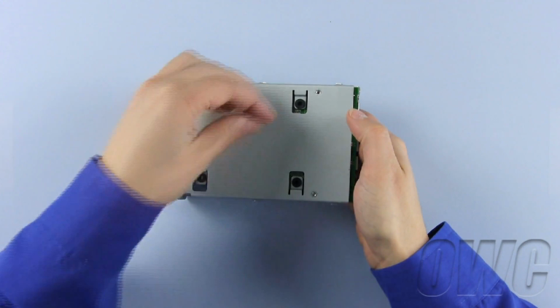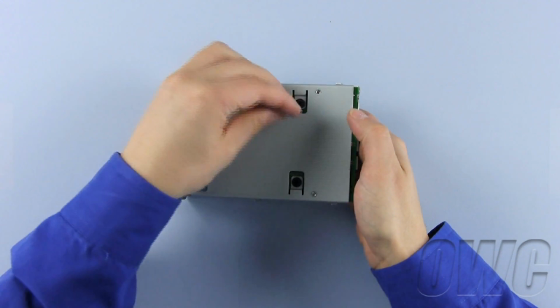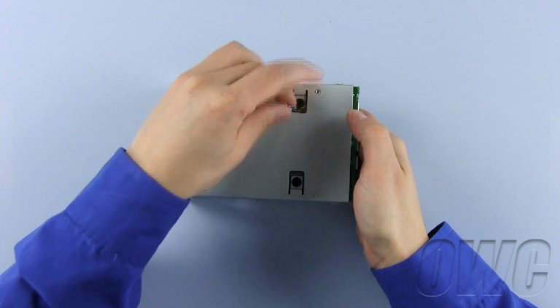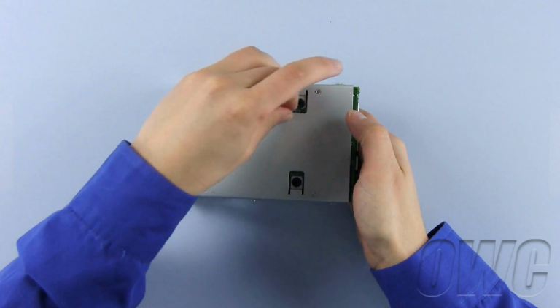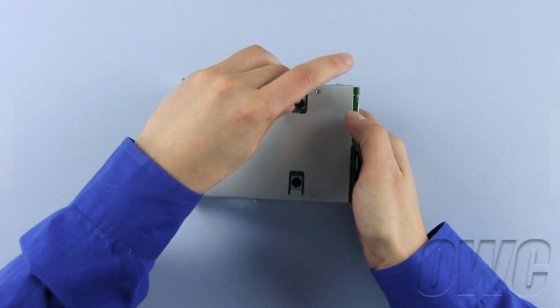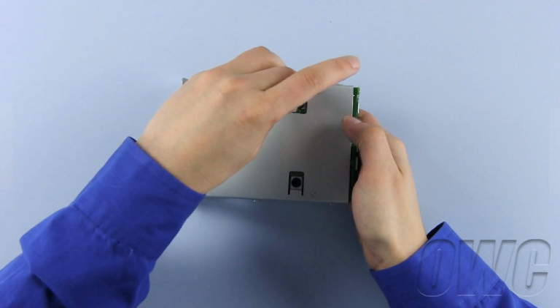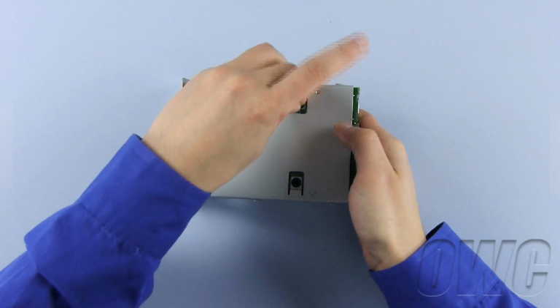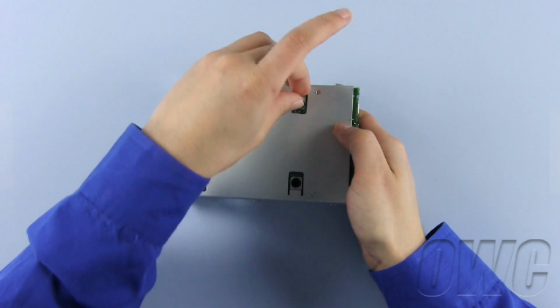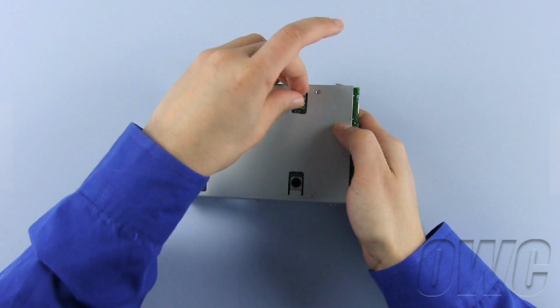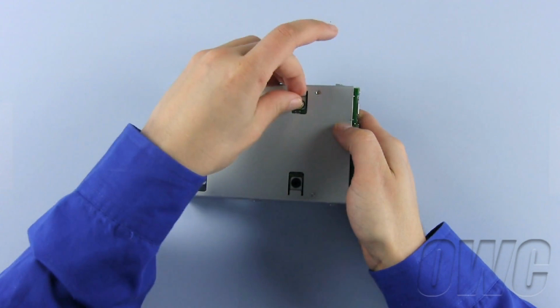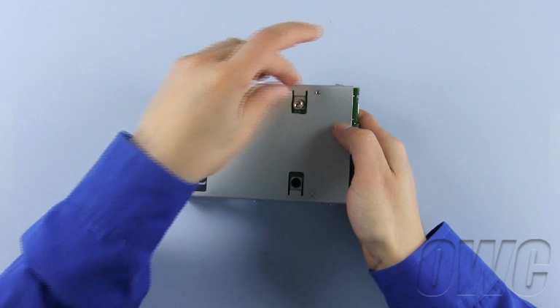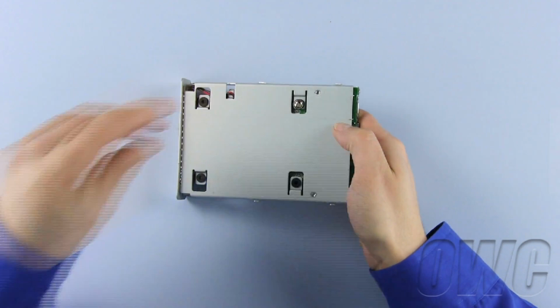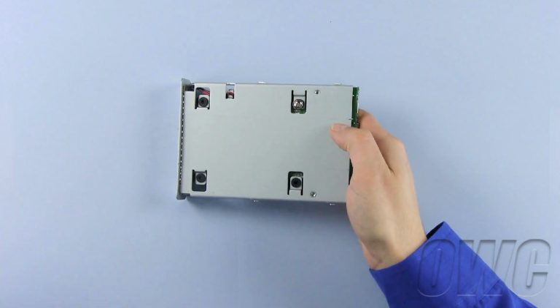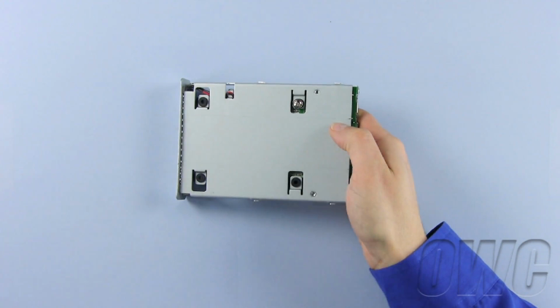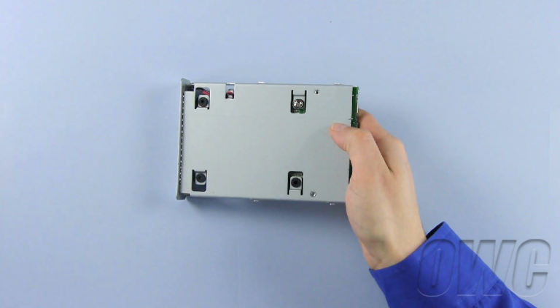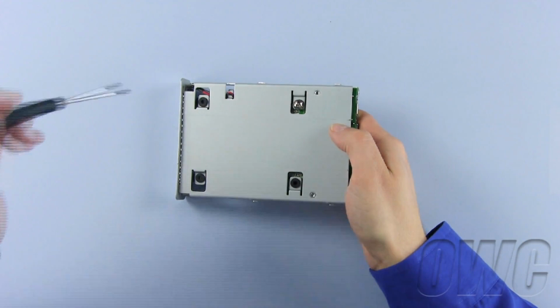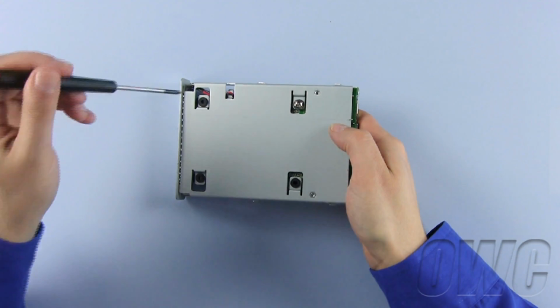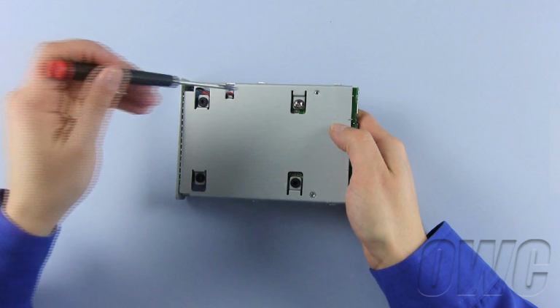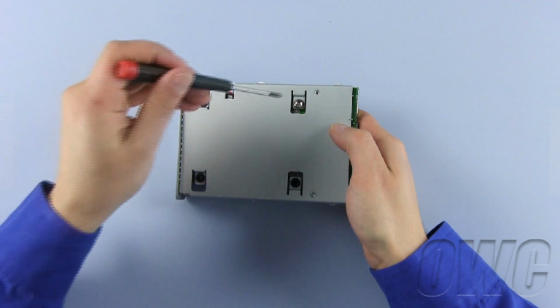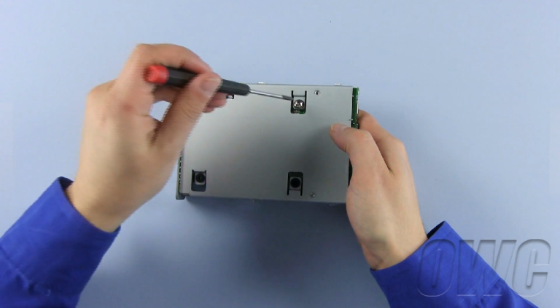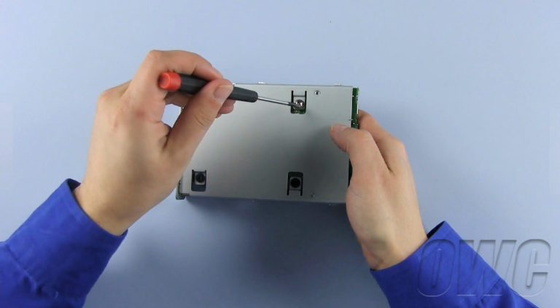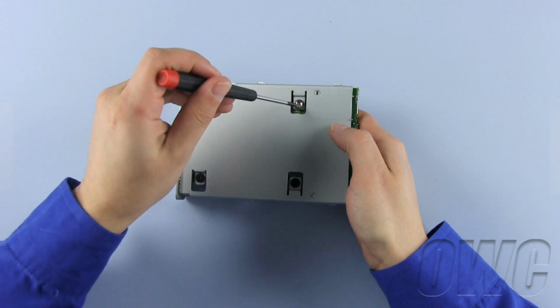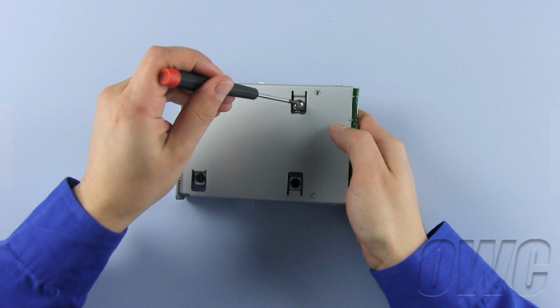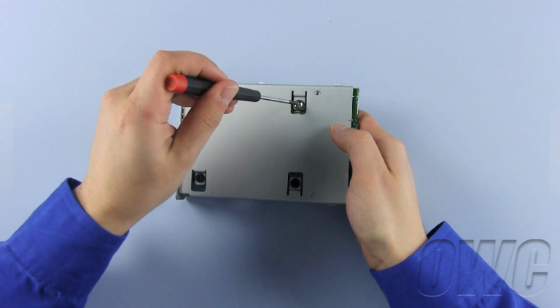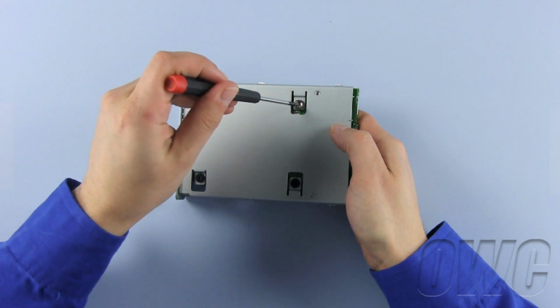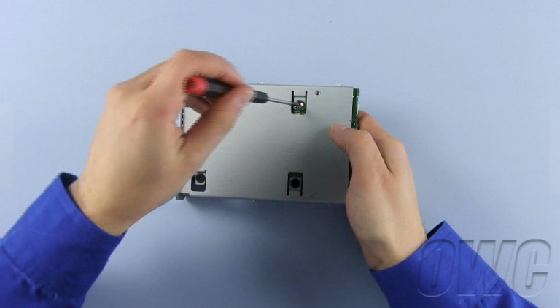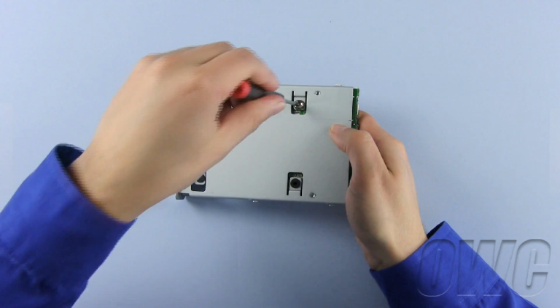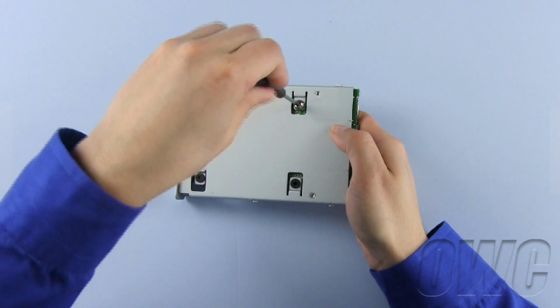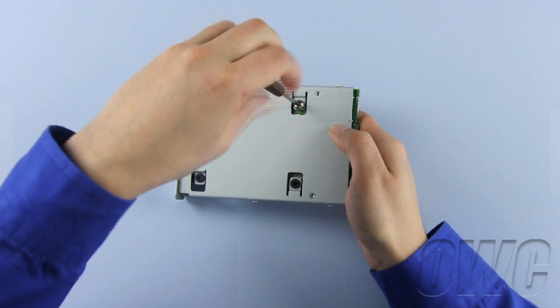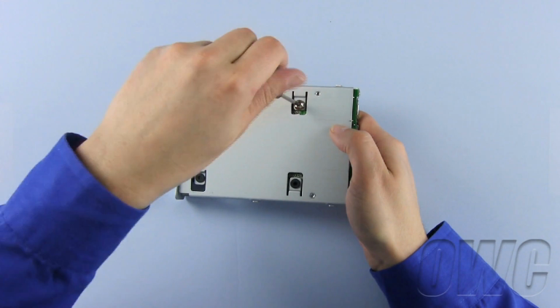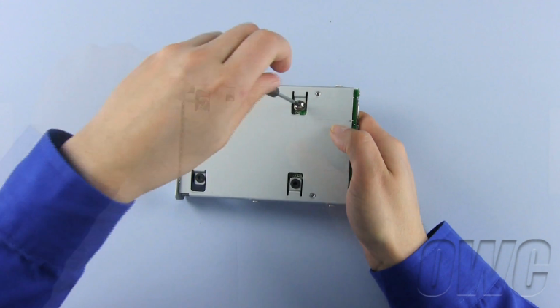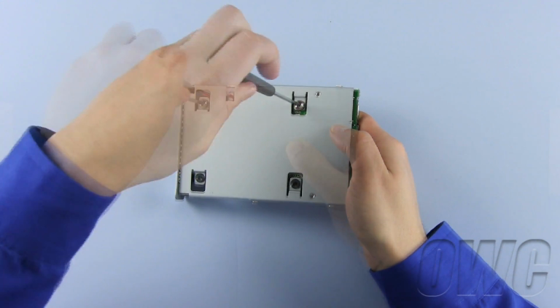Now turn the tray over and locate the four screw holes. Insert the four screws from the plastic baggie into these holes to secure the hard drive to the tray.